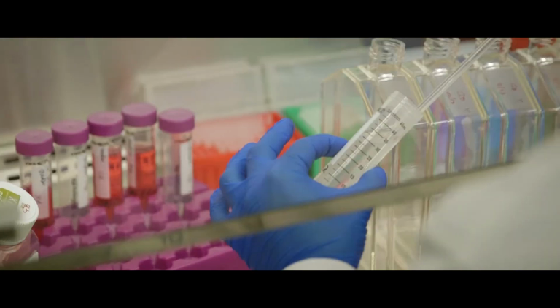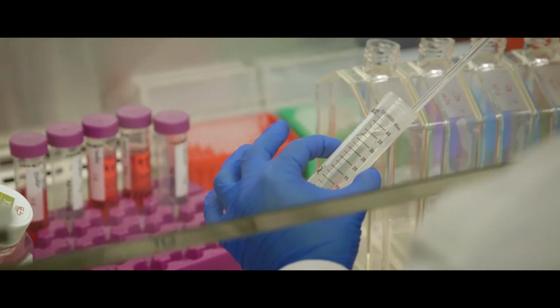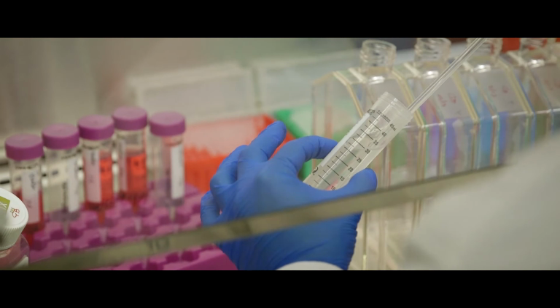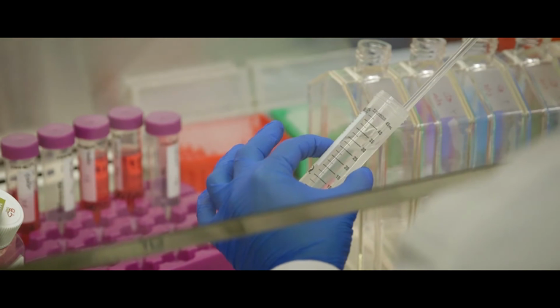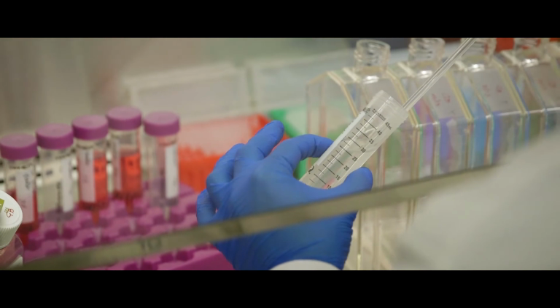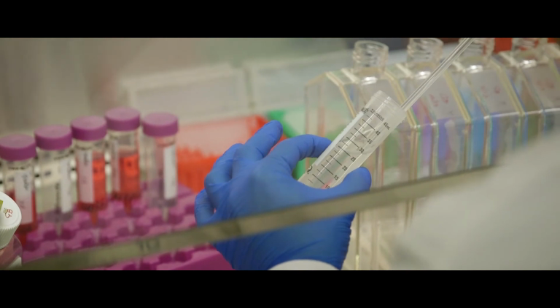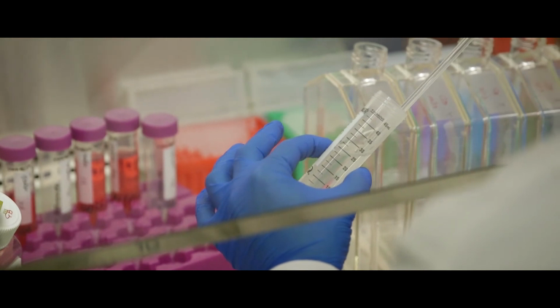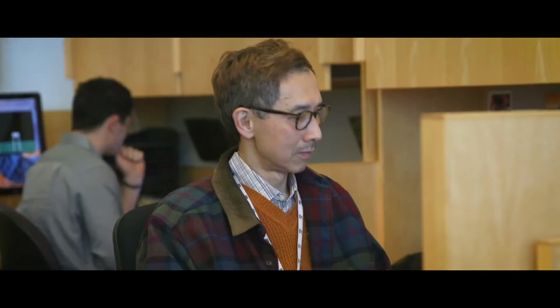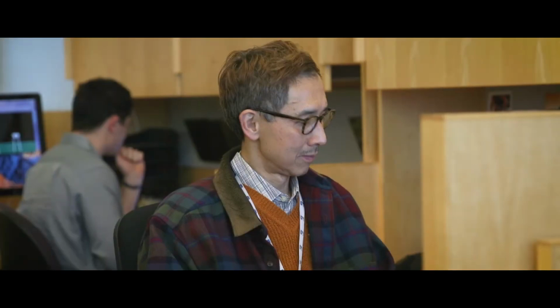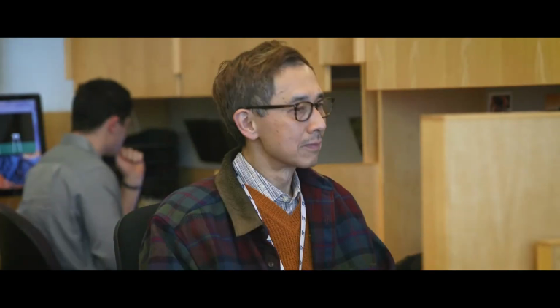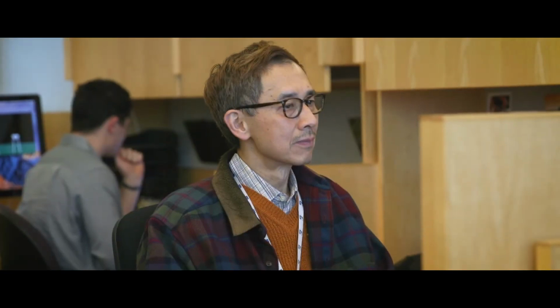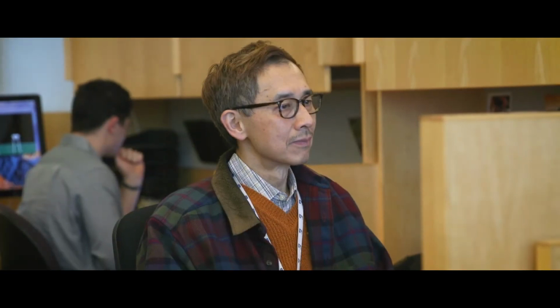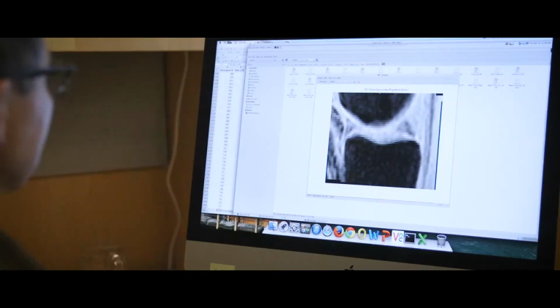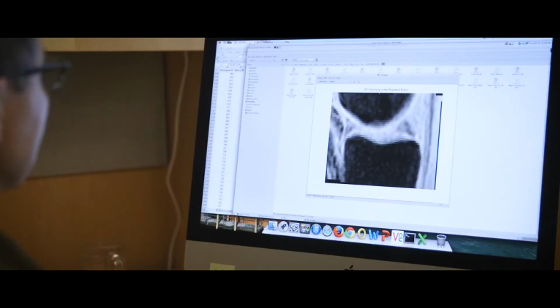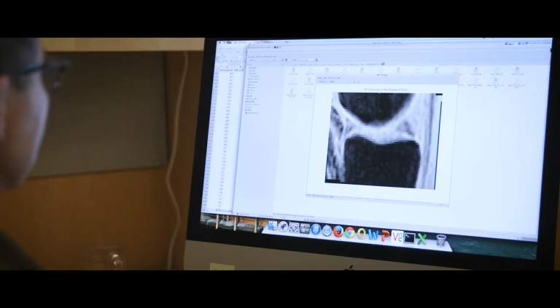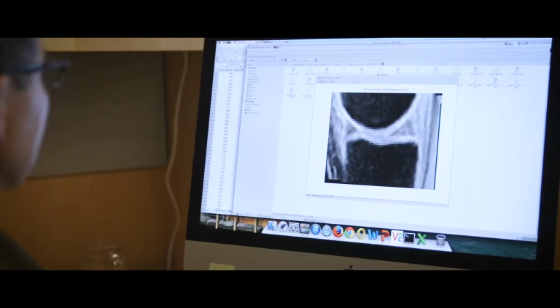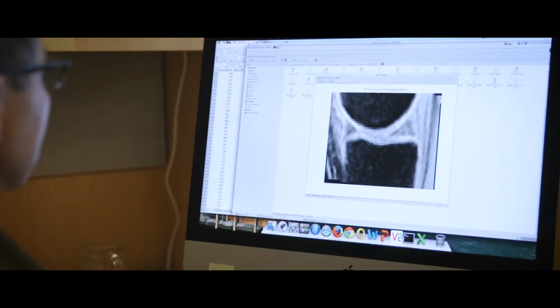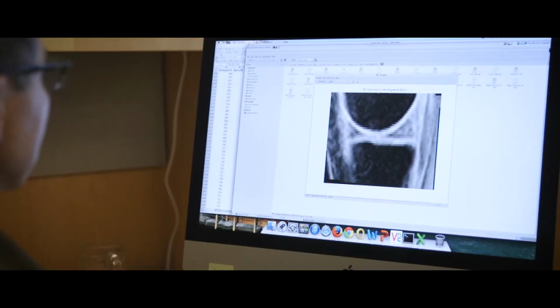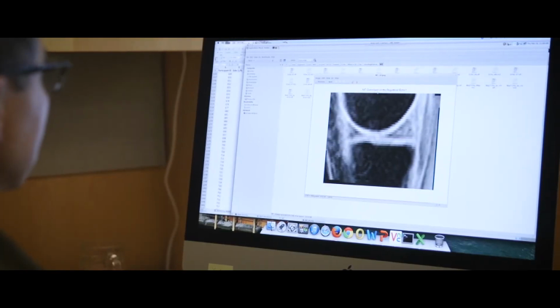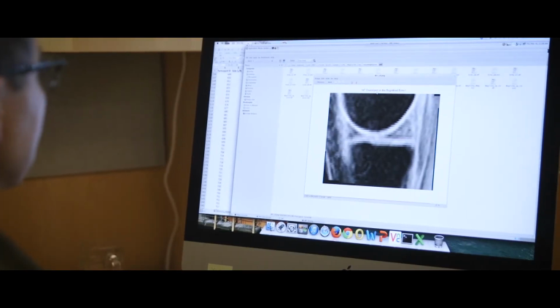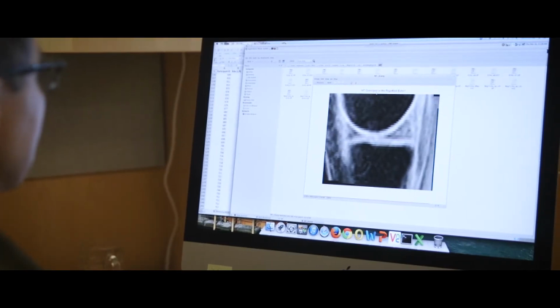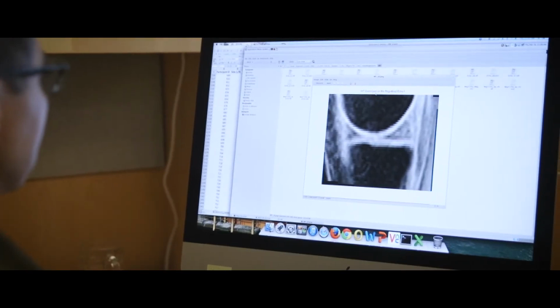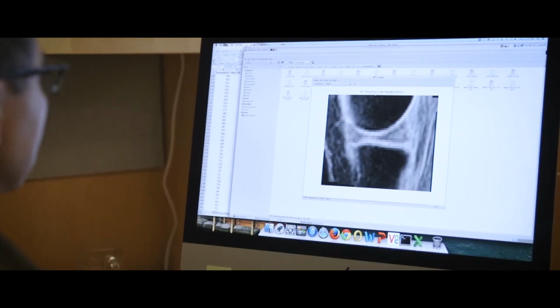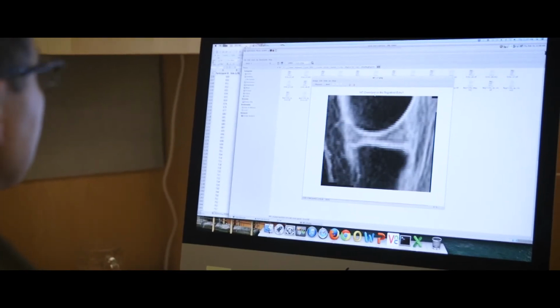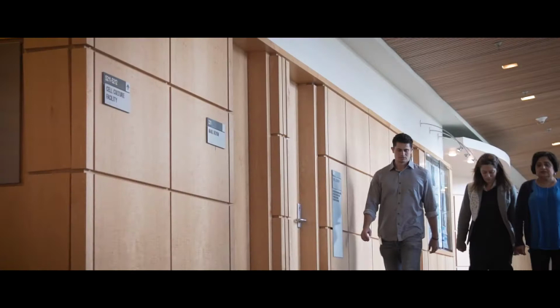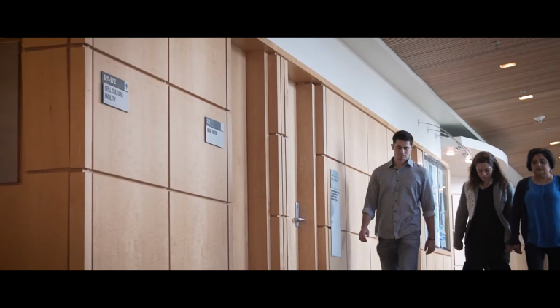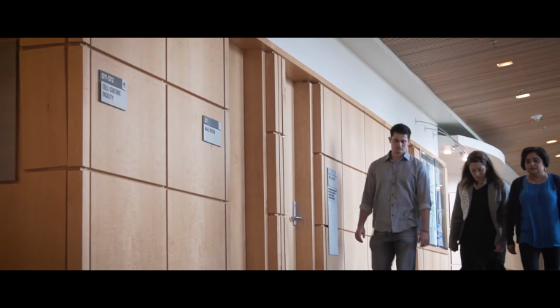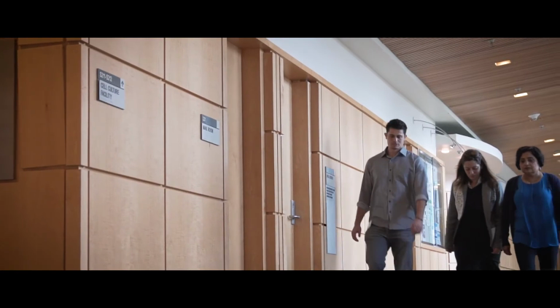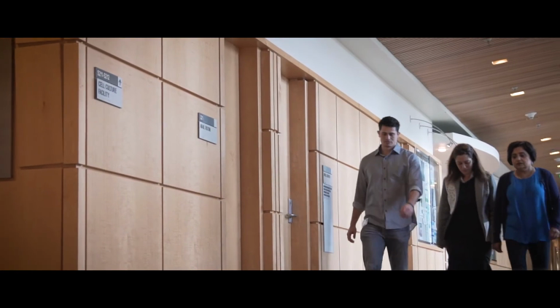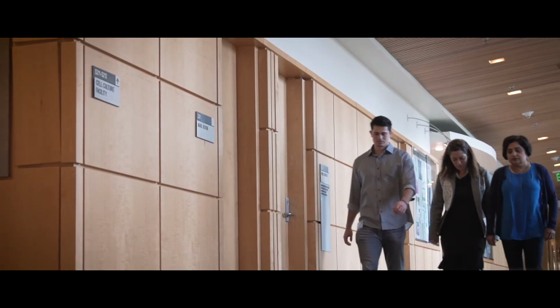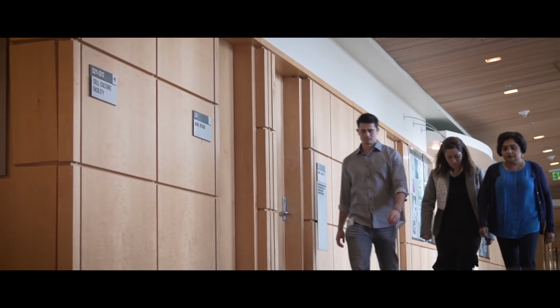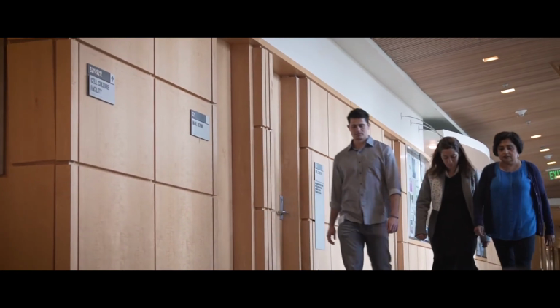We have bioengineers, we have imaging scientists, we have radiologists, we have orthopedic surgeons — everybody sort of works together.